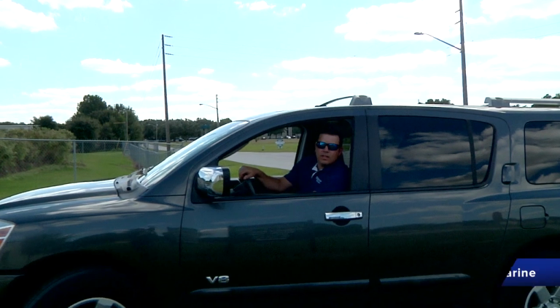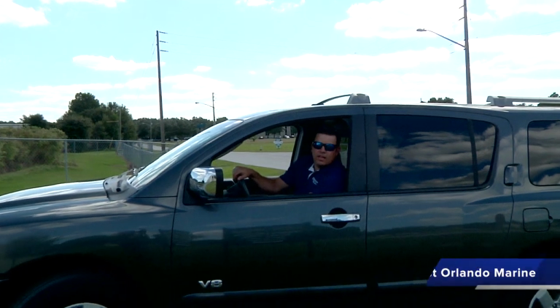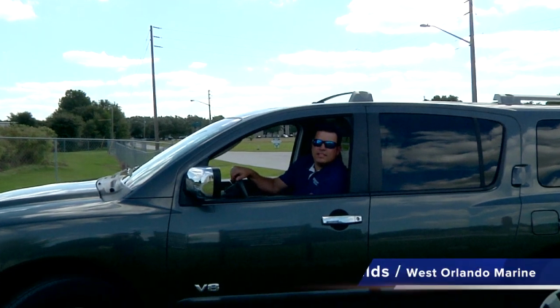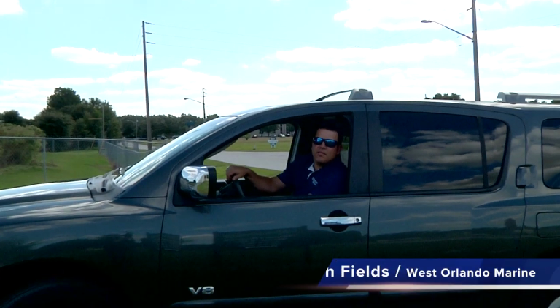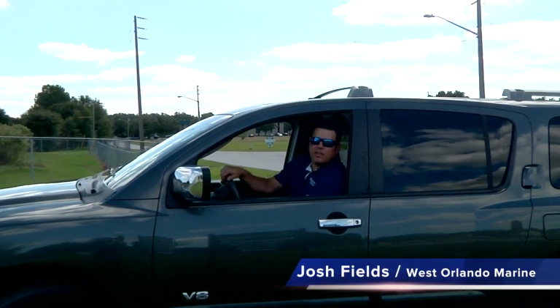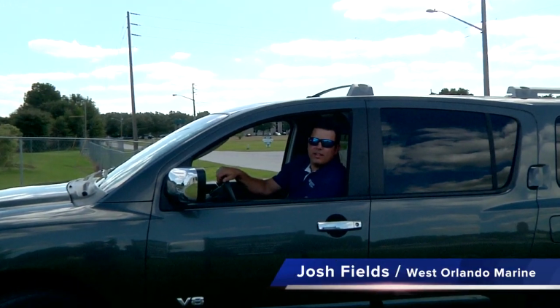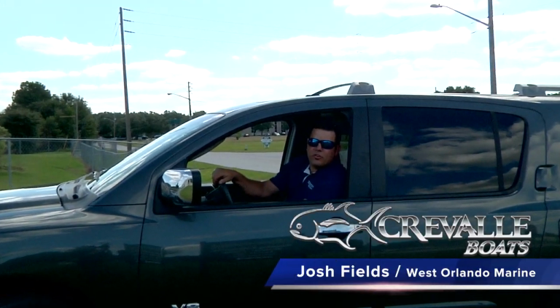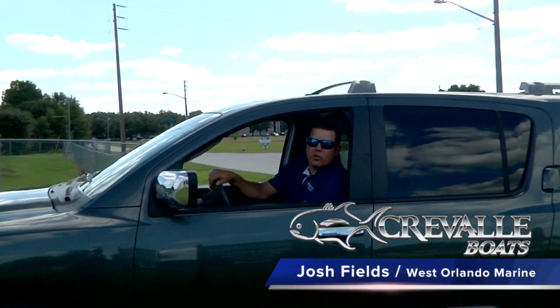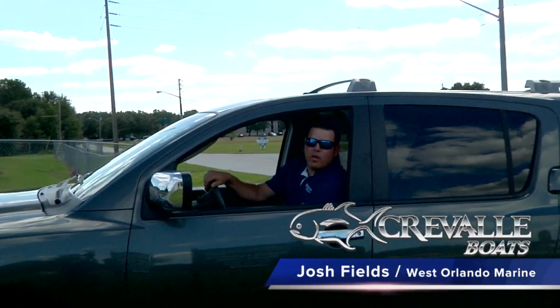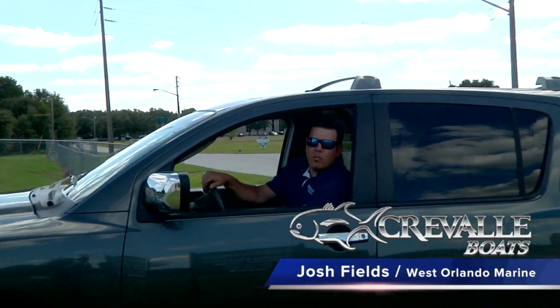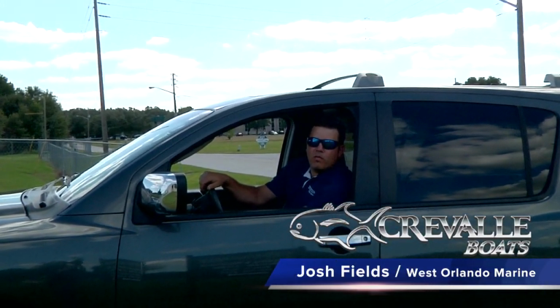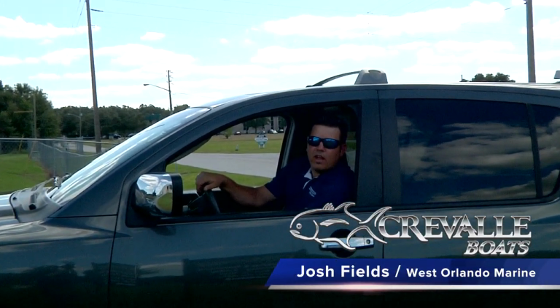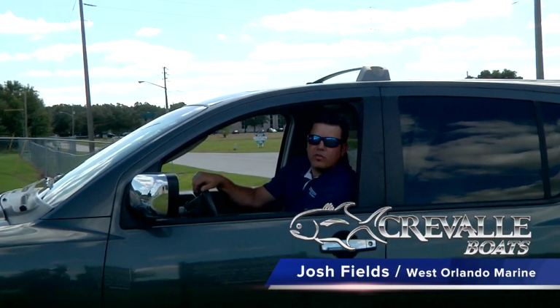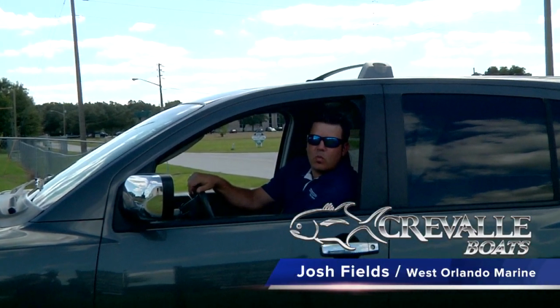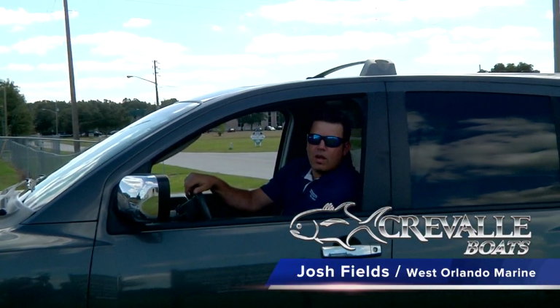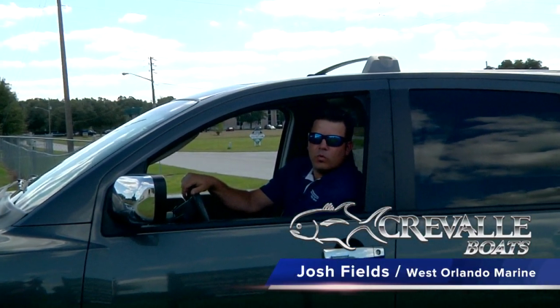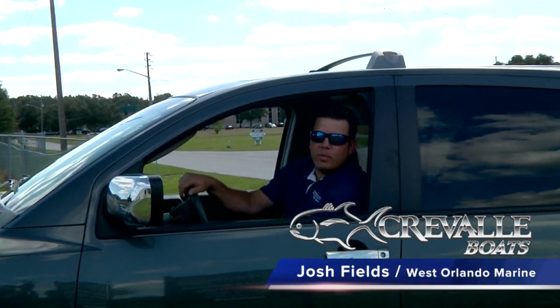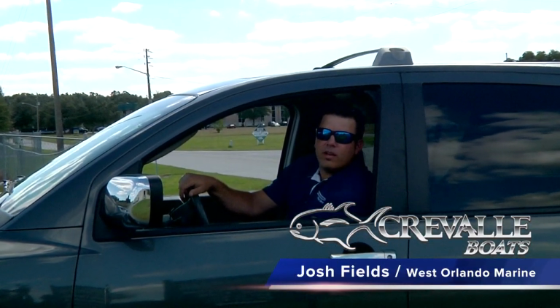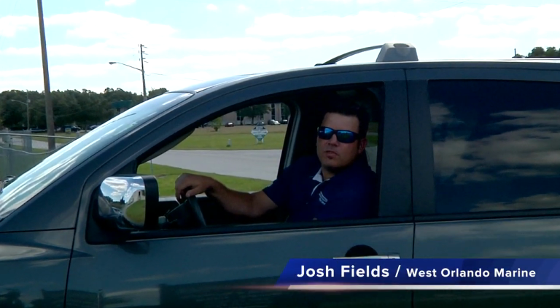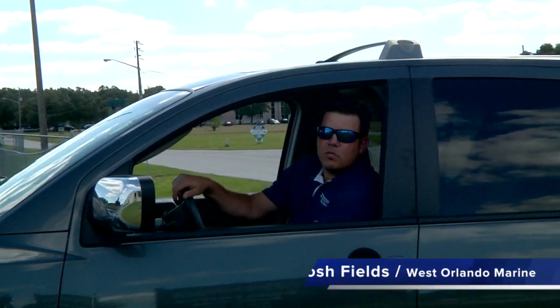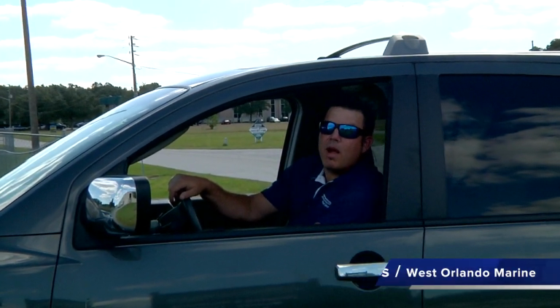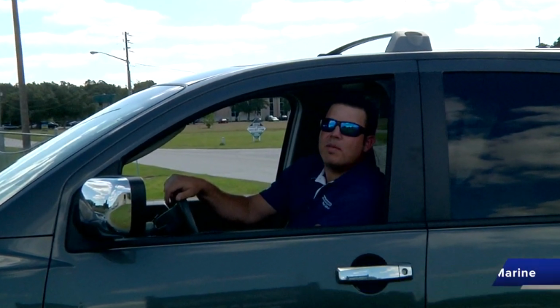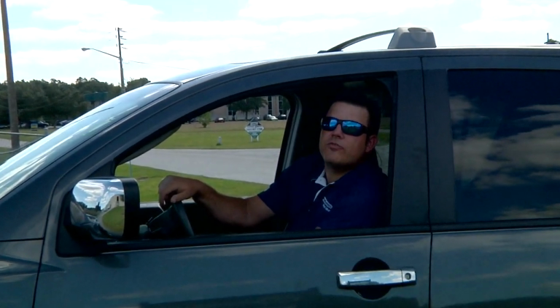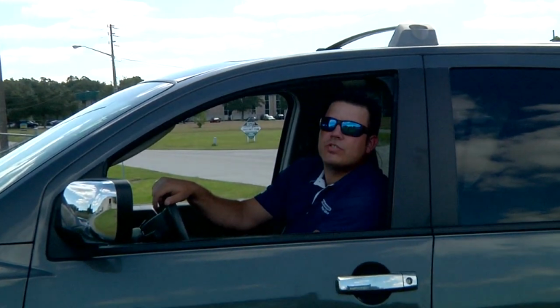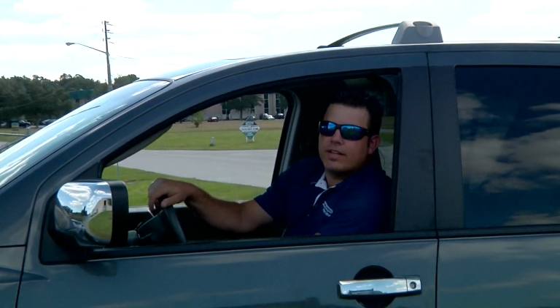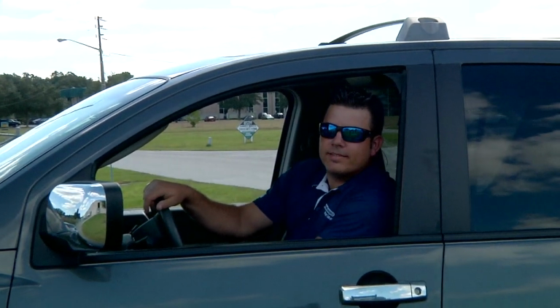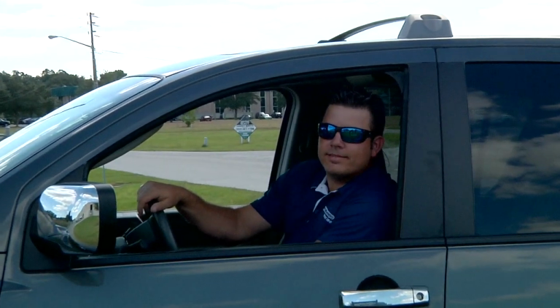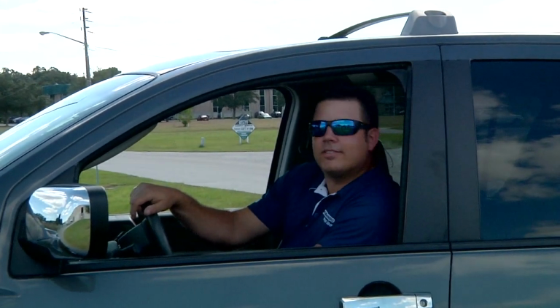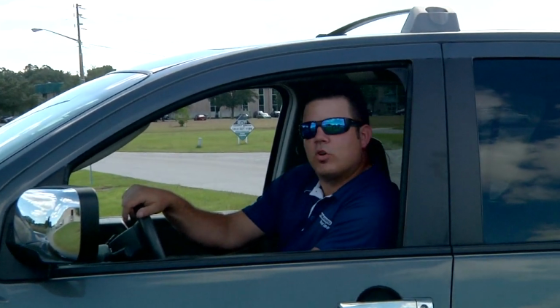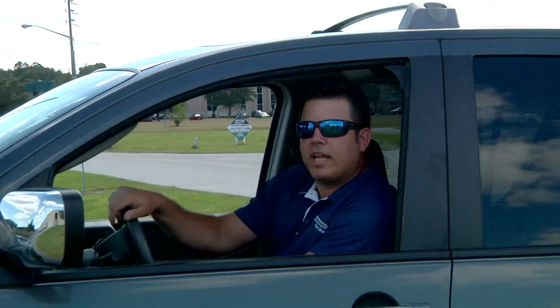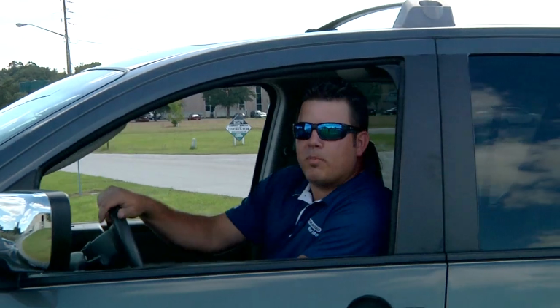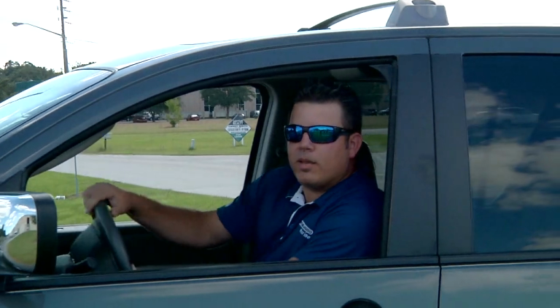Hey, Steve and Ken here at the Cravell Boat Factory in Wildwood, picking up something you might be interested in. Let's go take a peek.